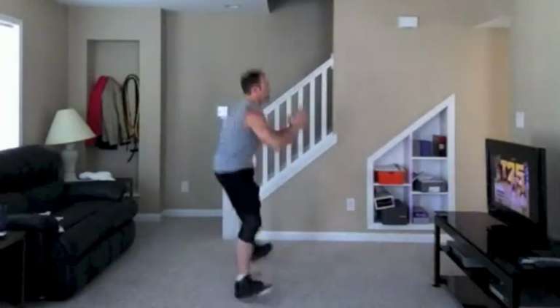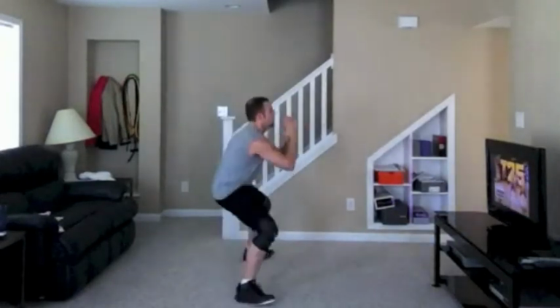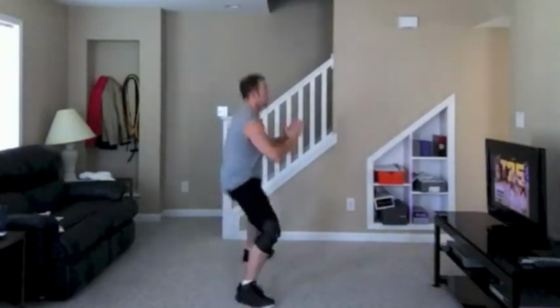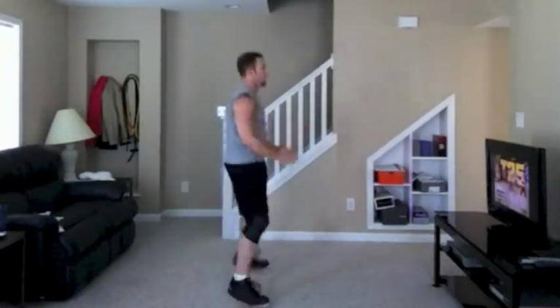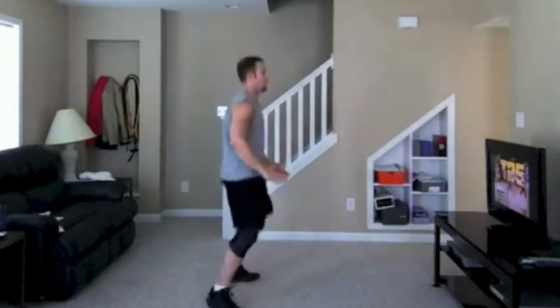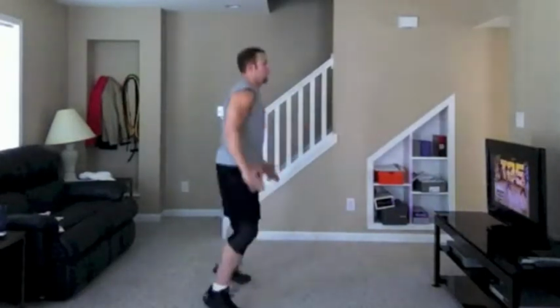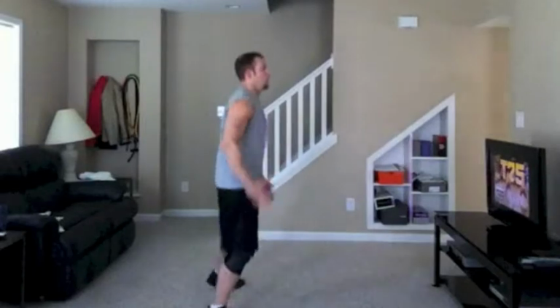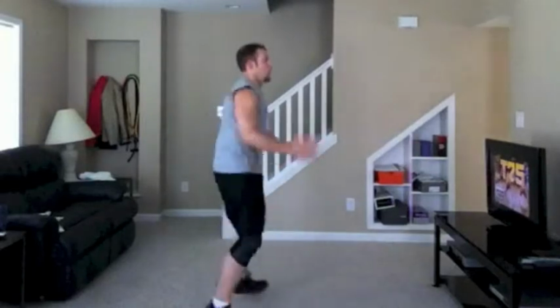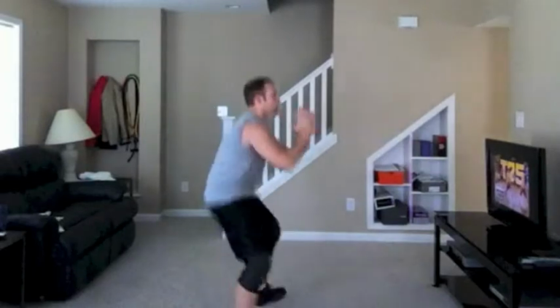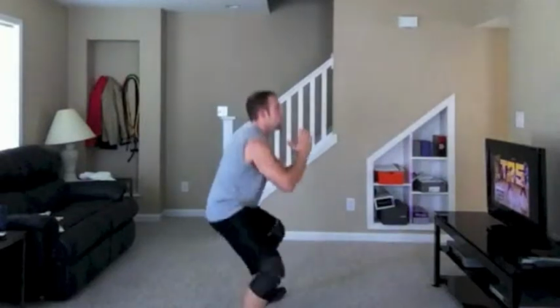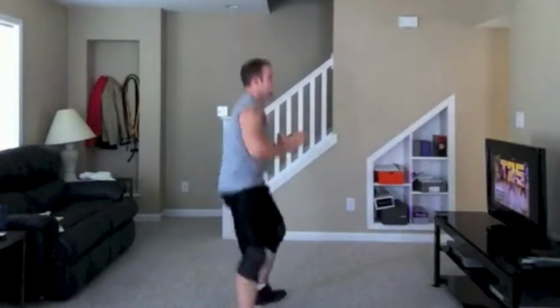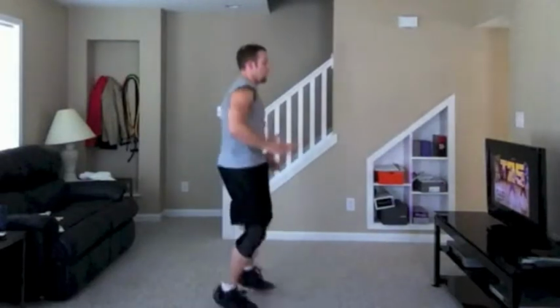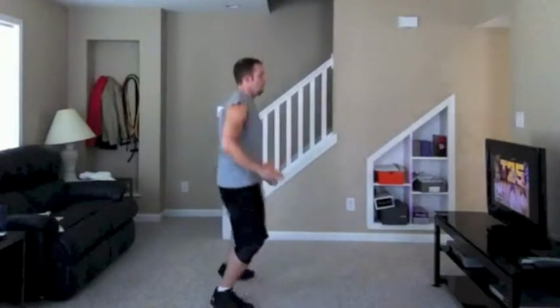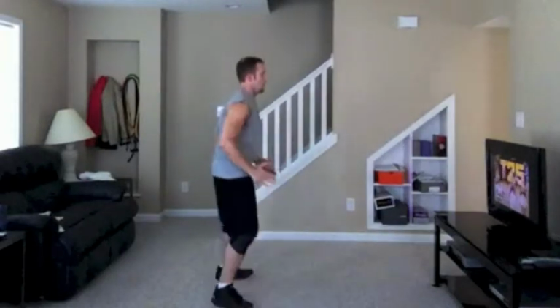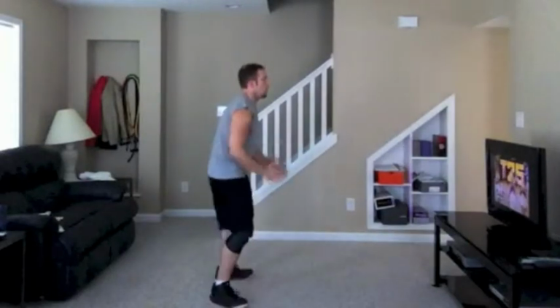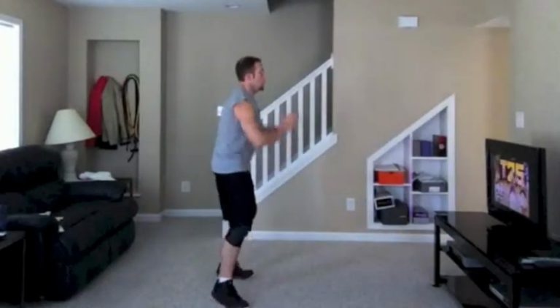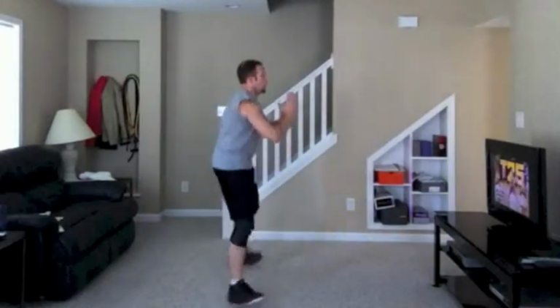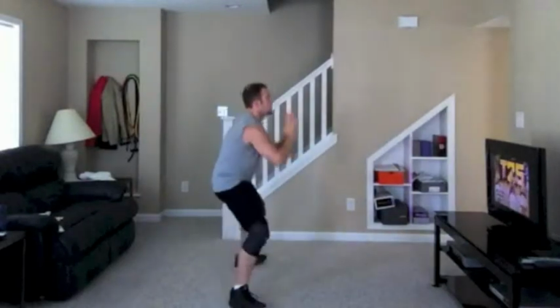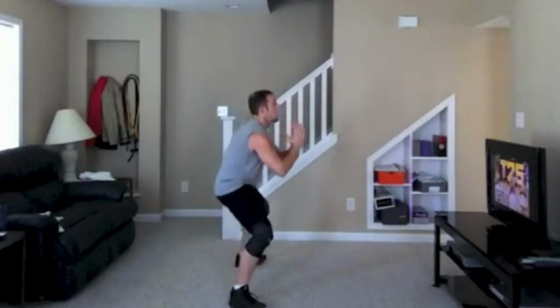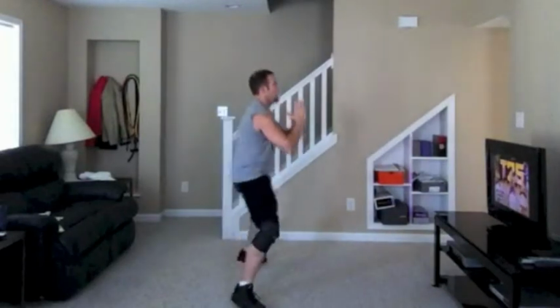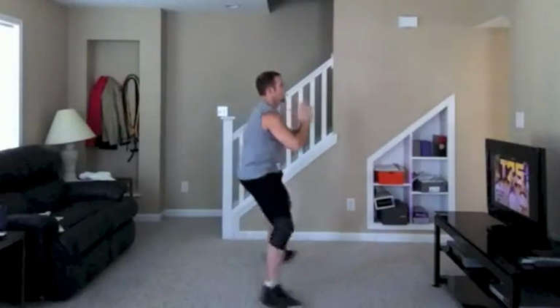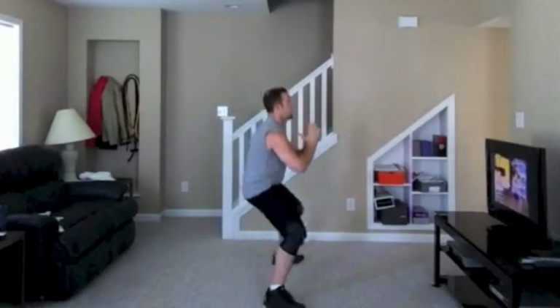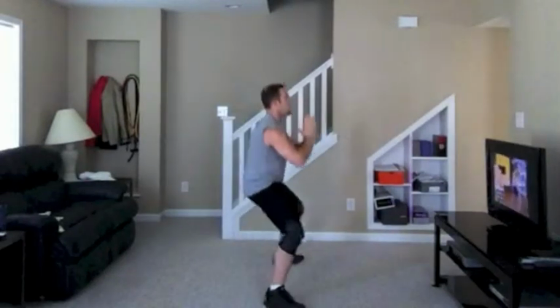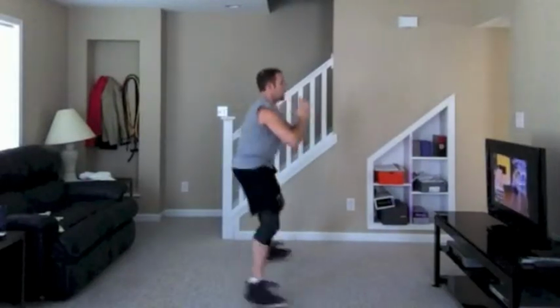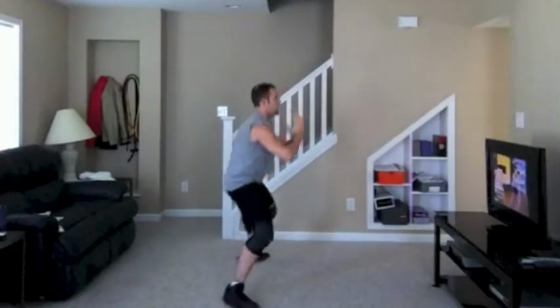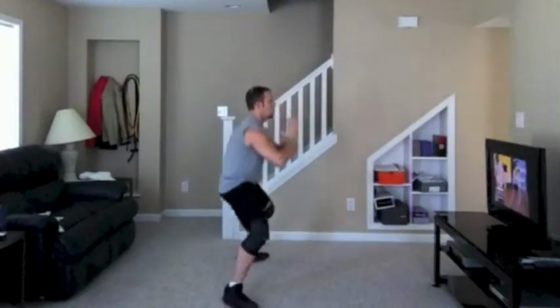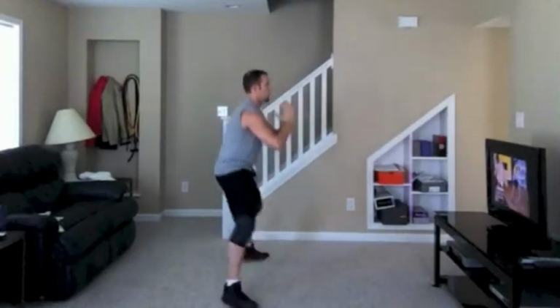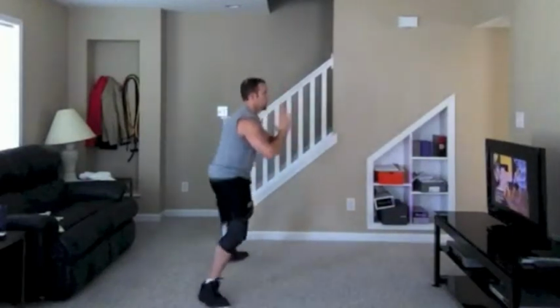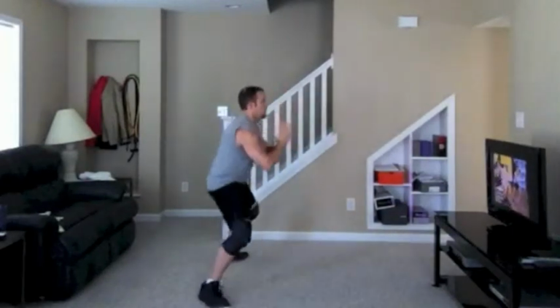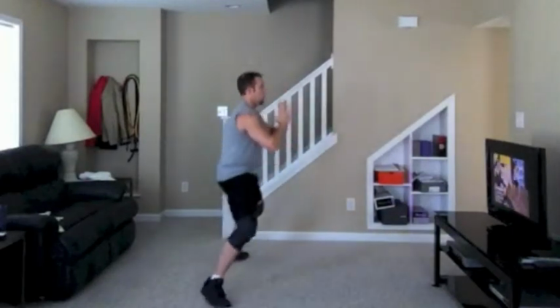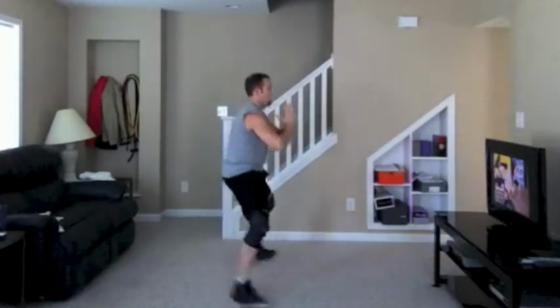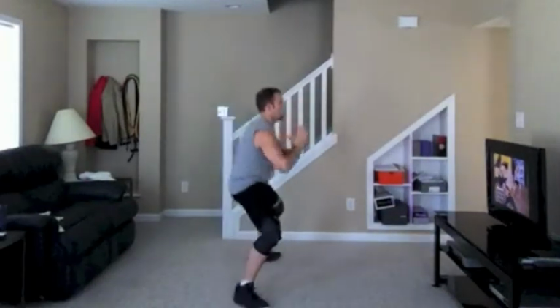Ready. Up two, back two, let's get it, down. You got it, ready.